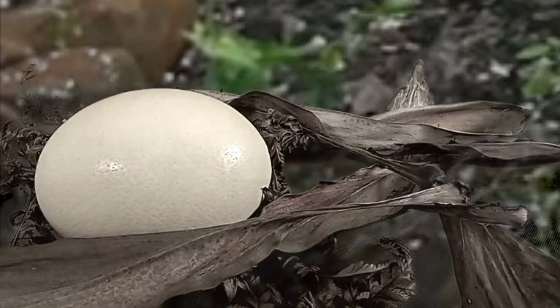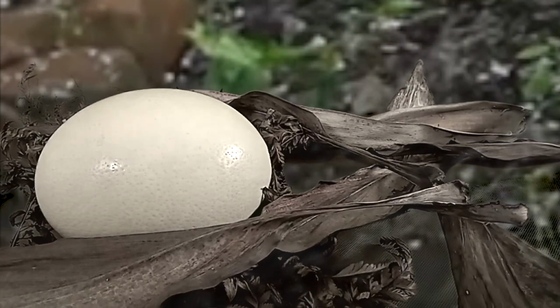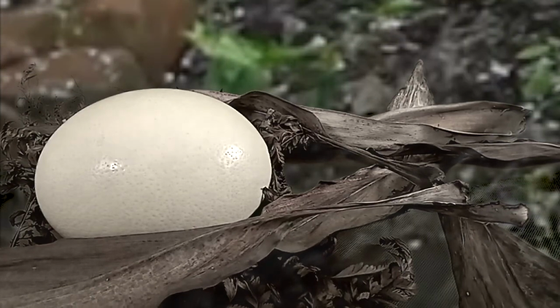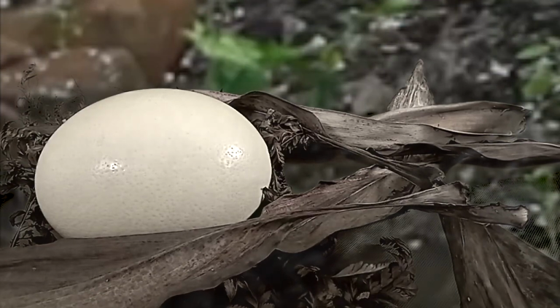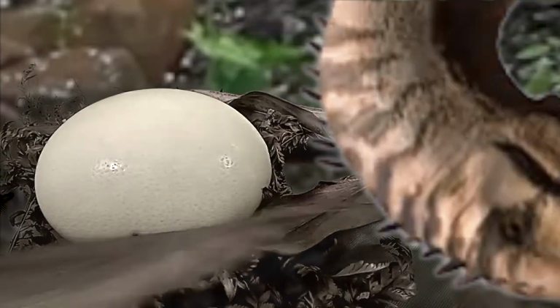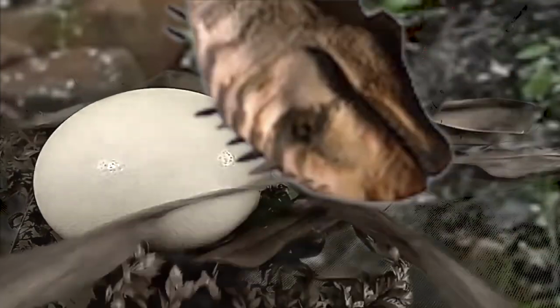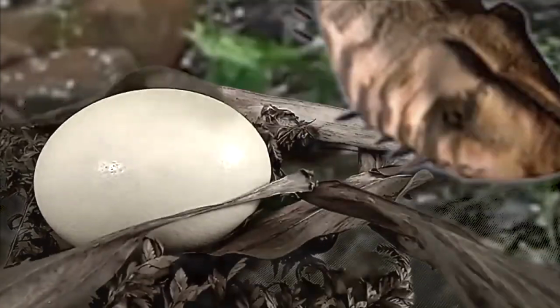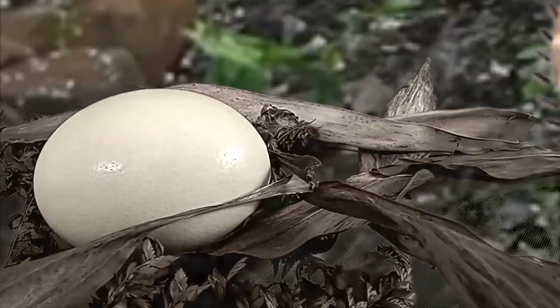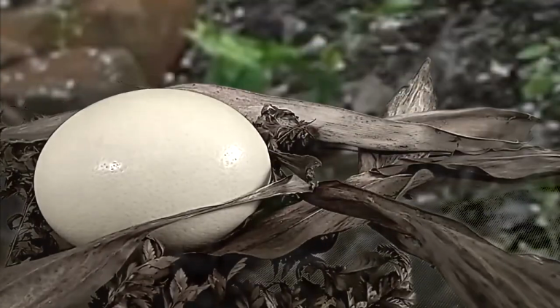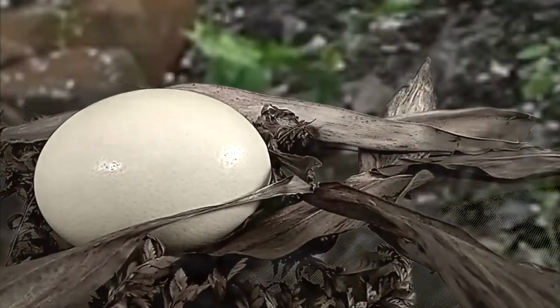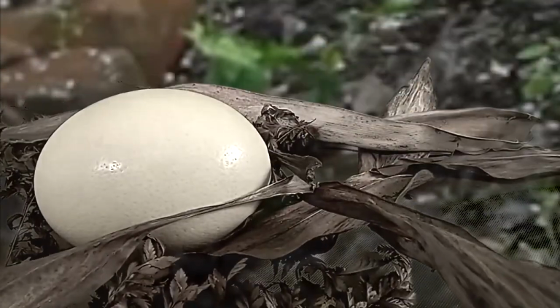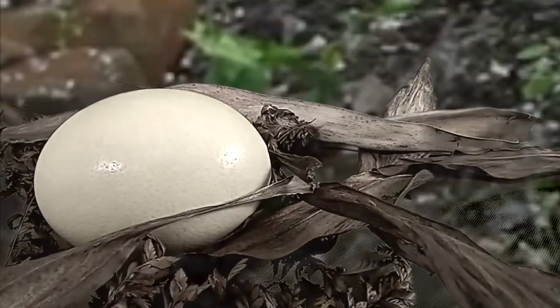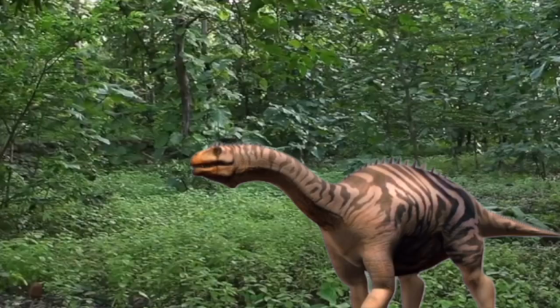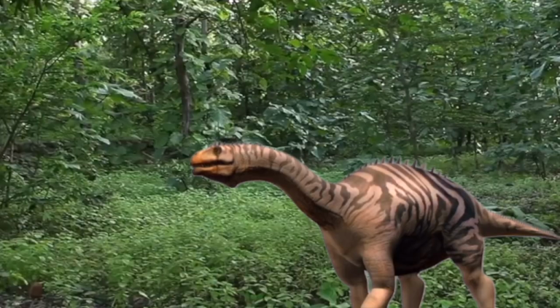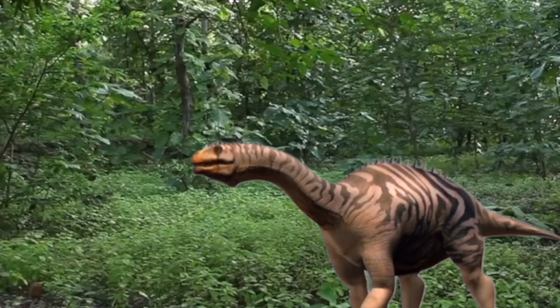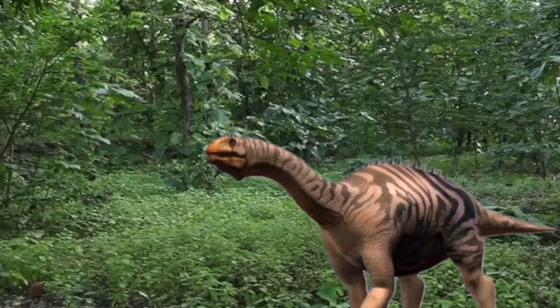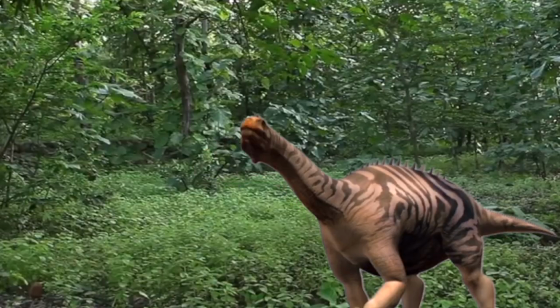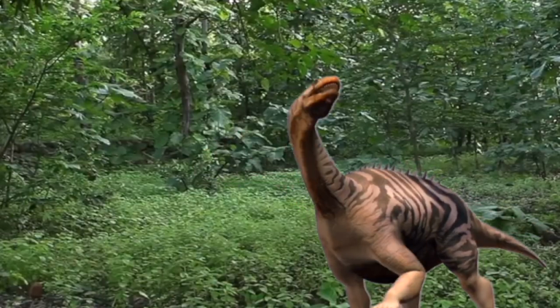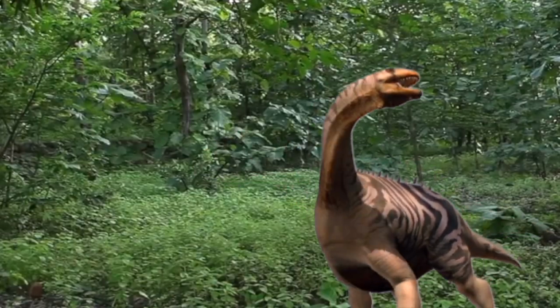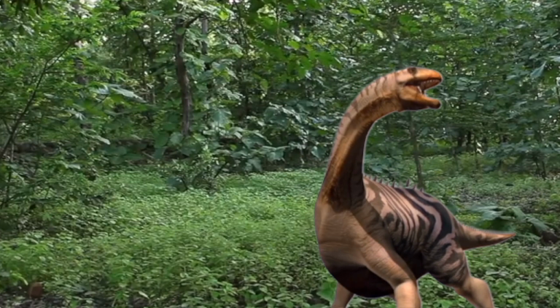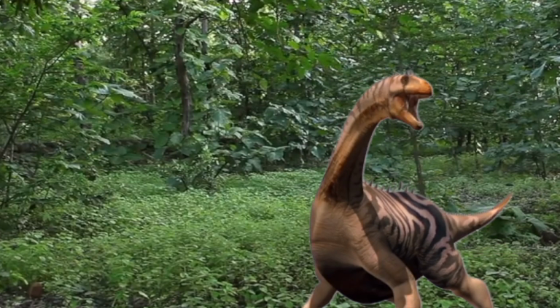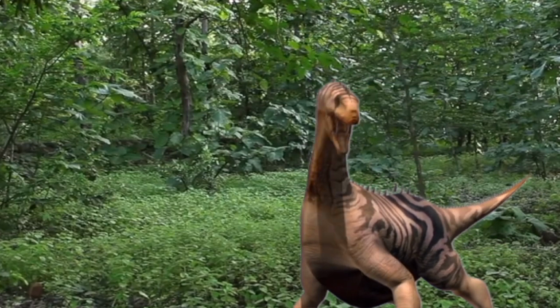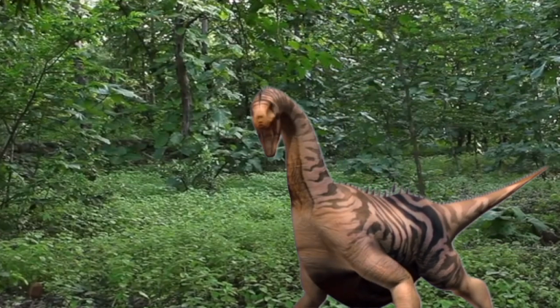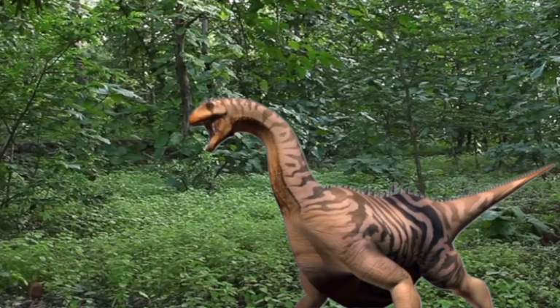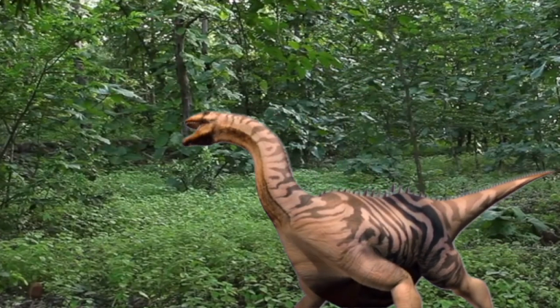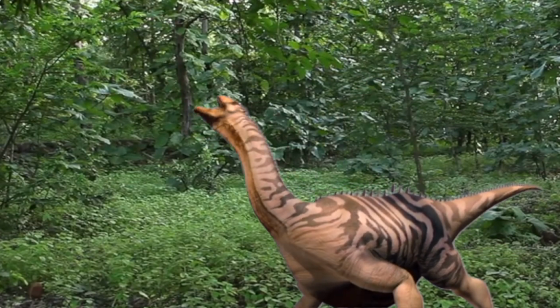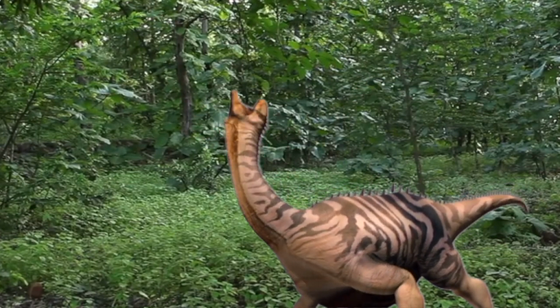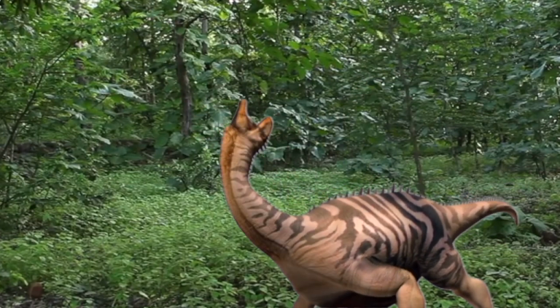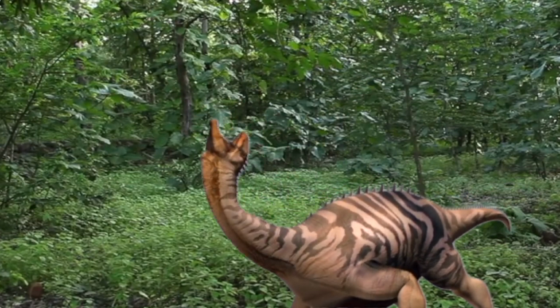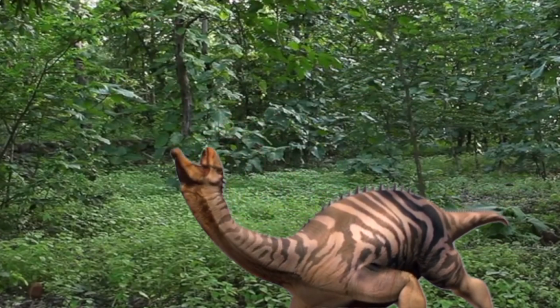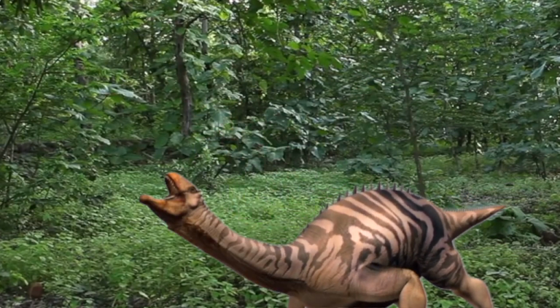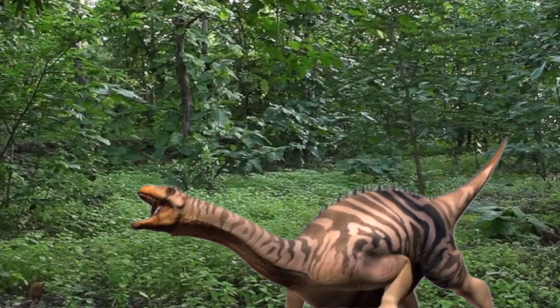Especially when she has an egg to care for. She'll live to see another day.